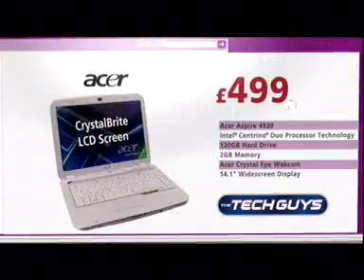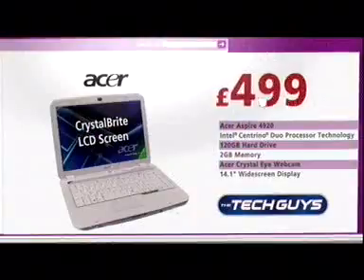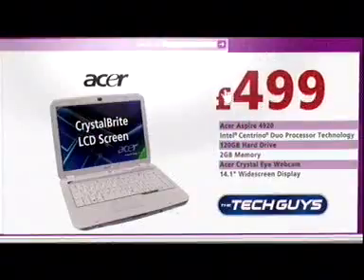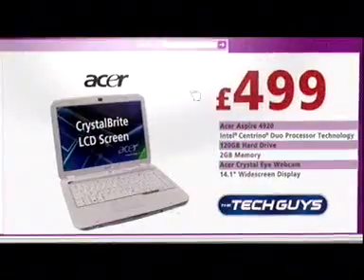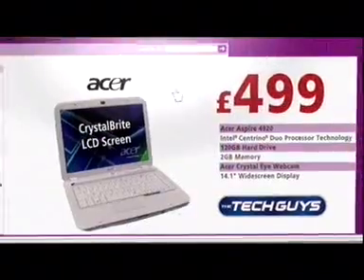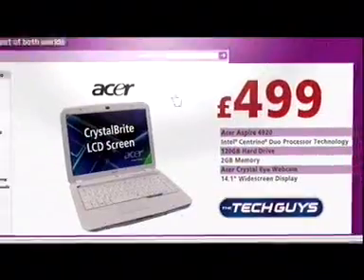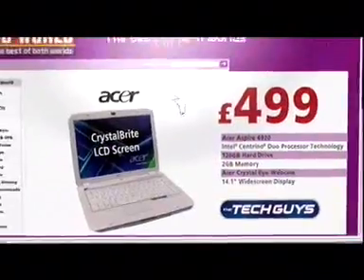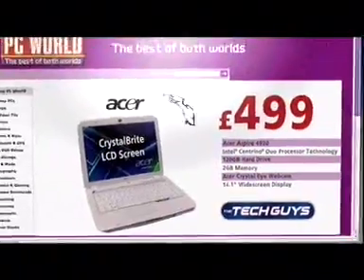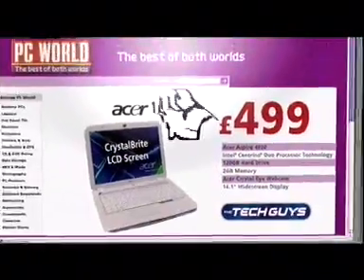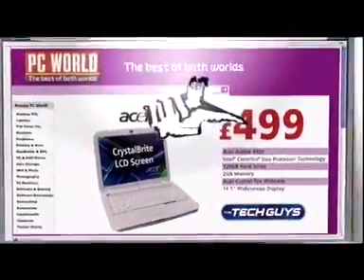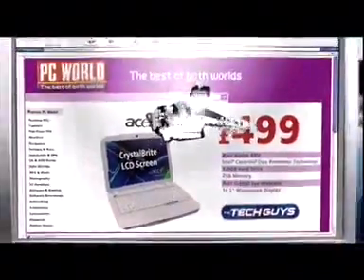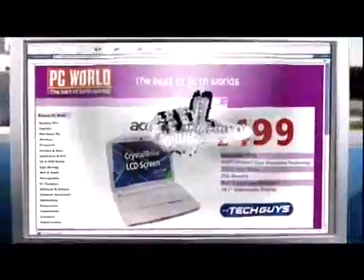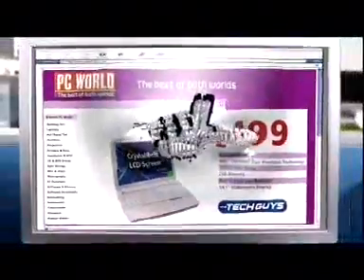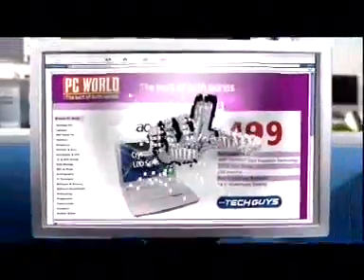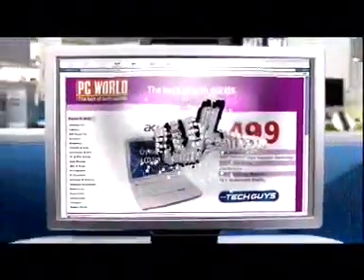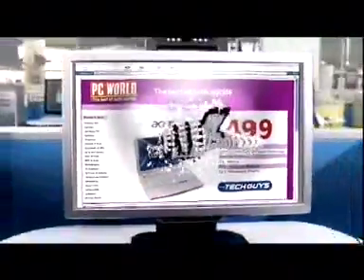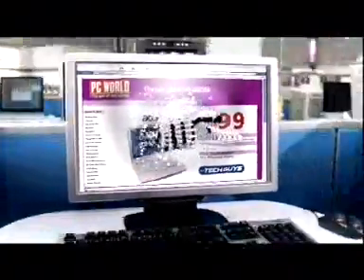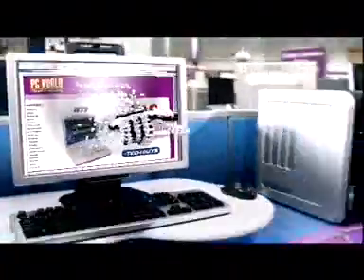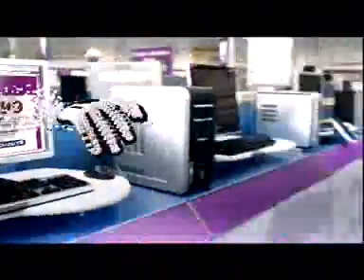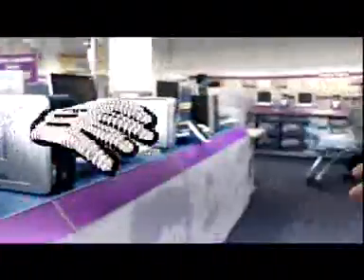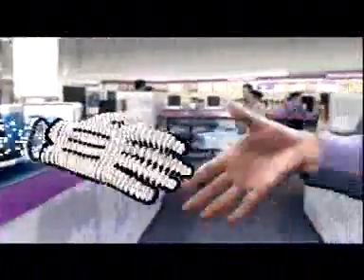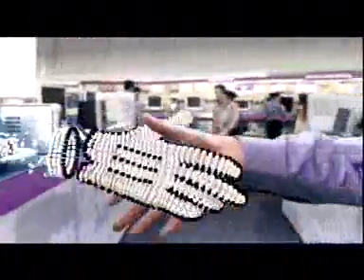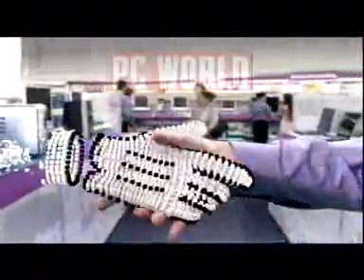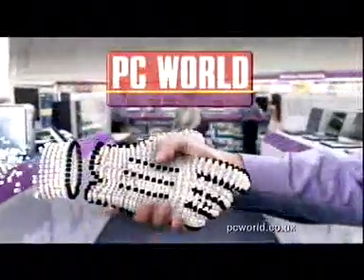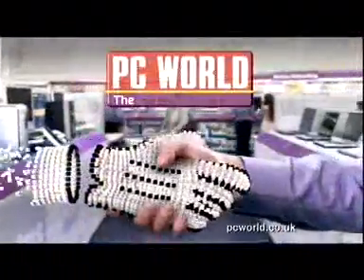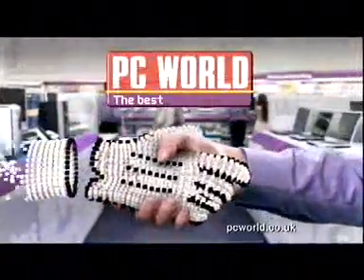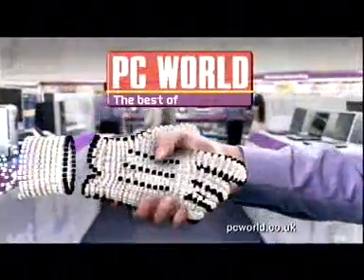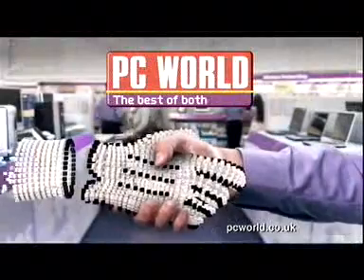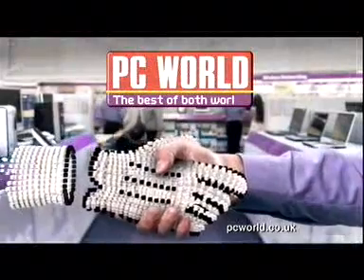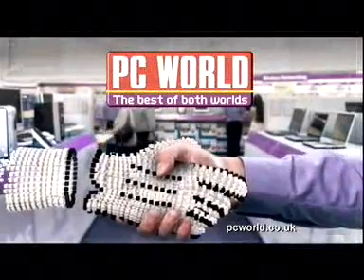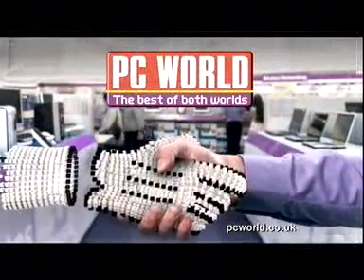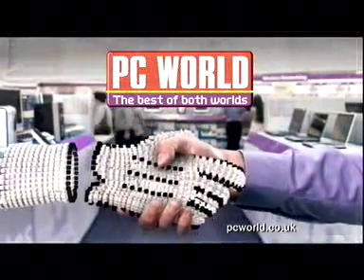Internet prices to take home today. PC World — the best of both worlds.